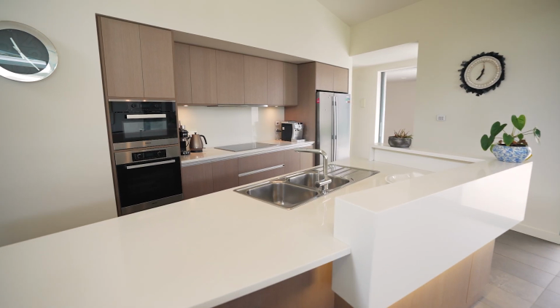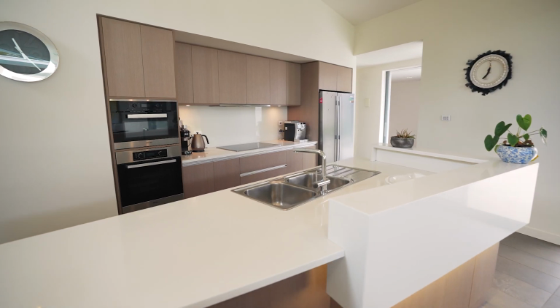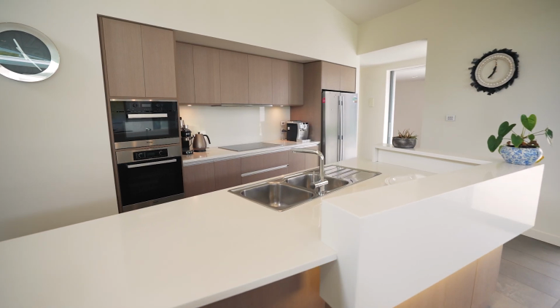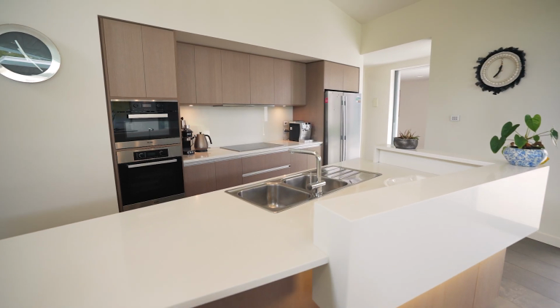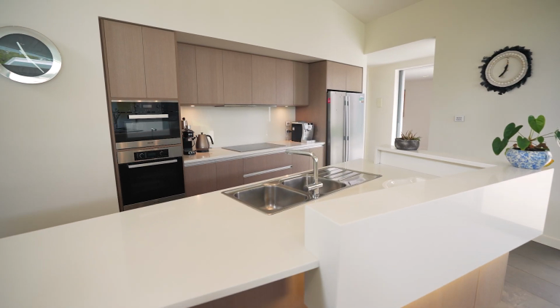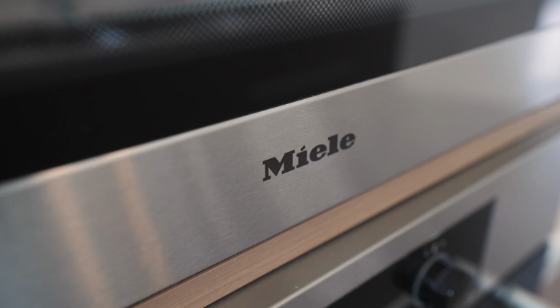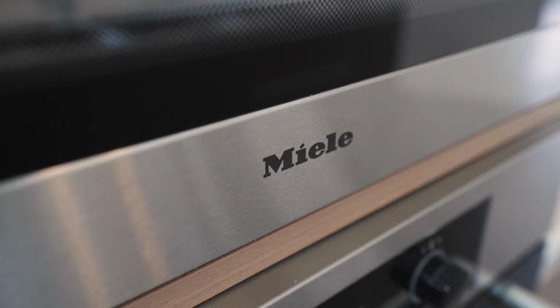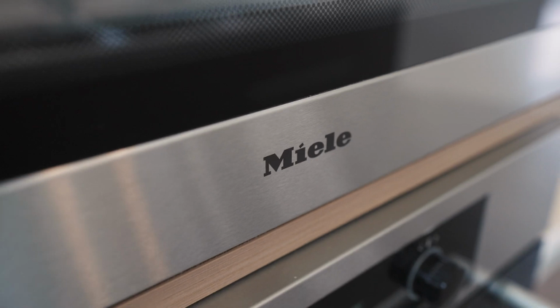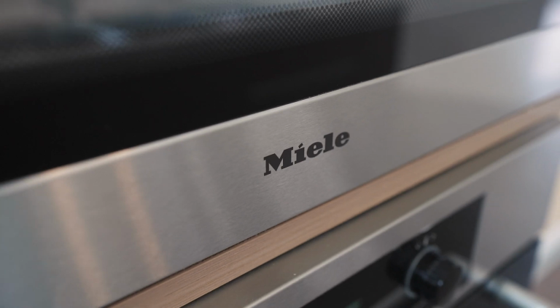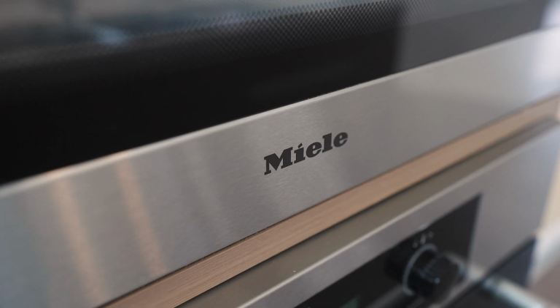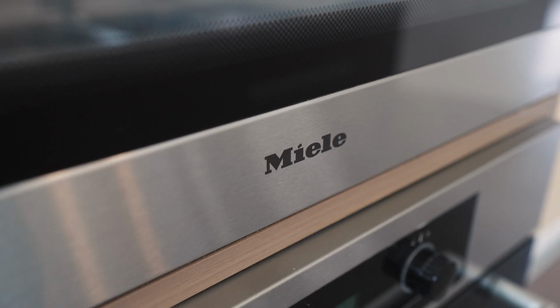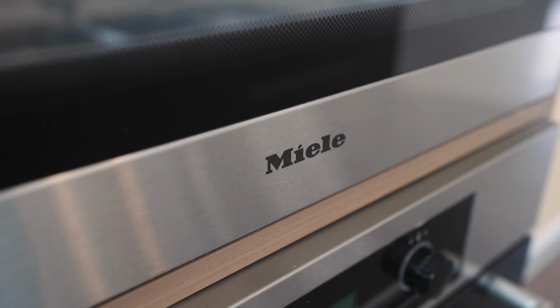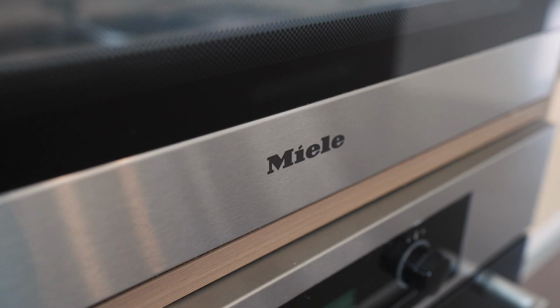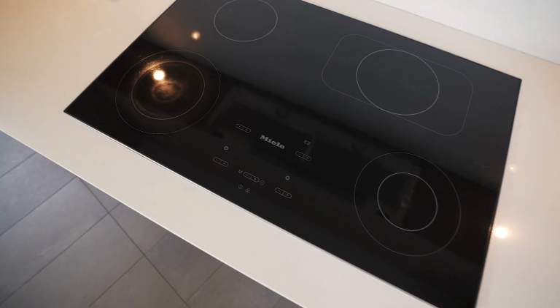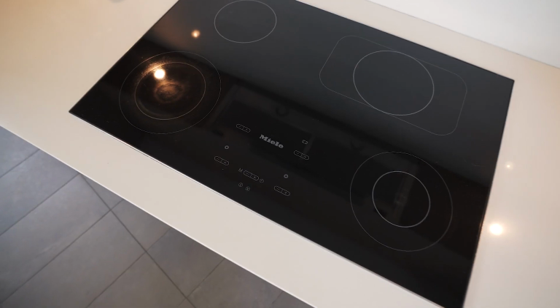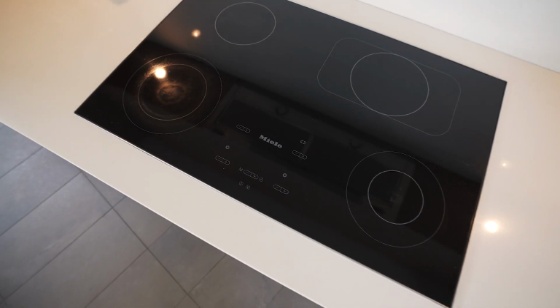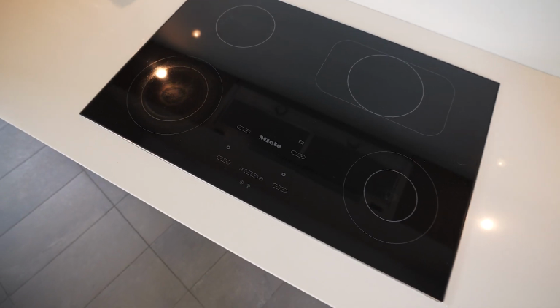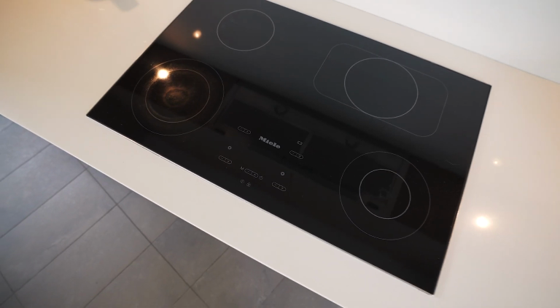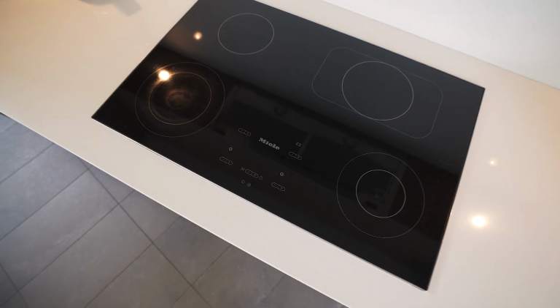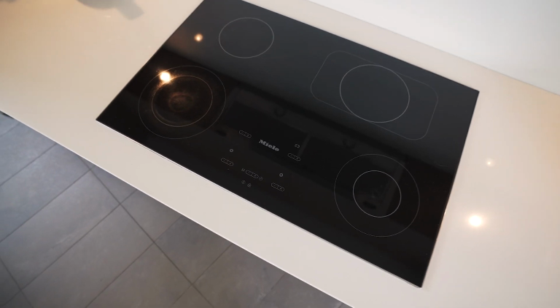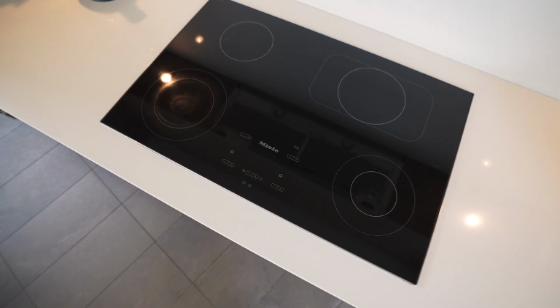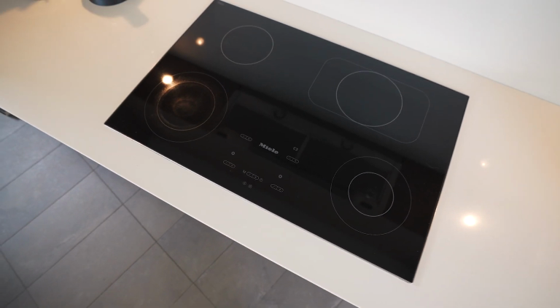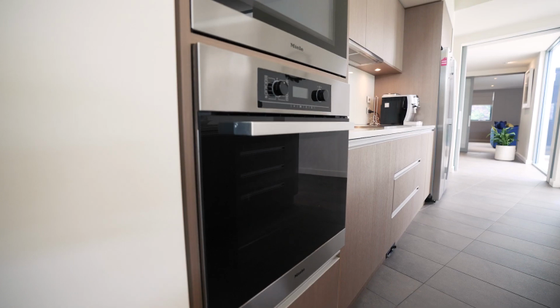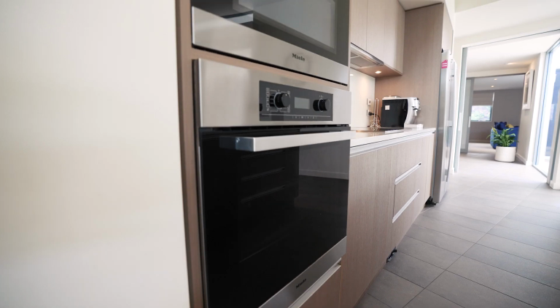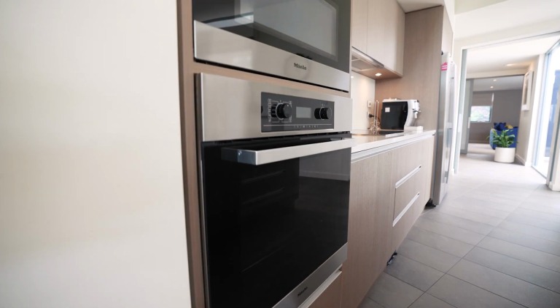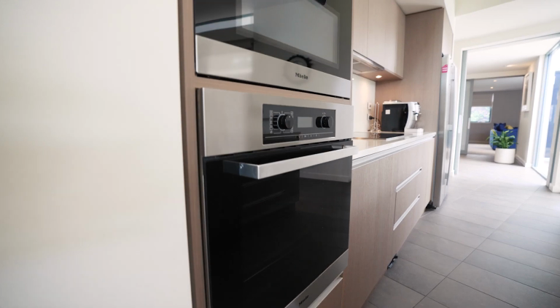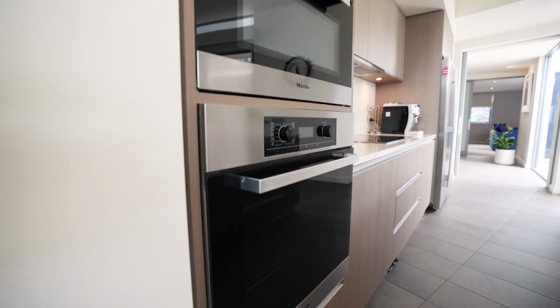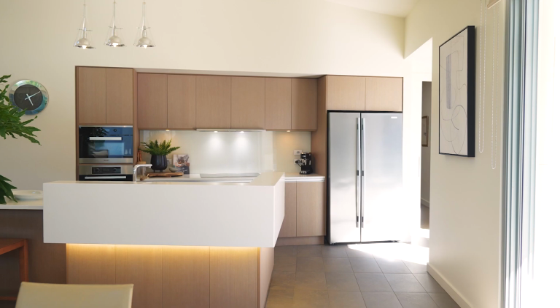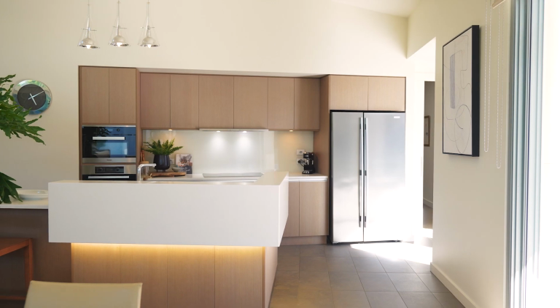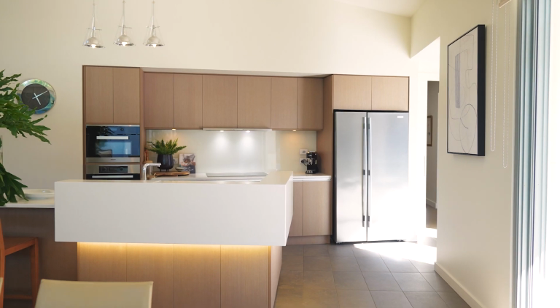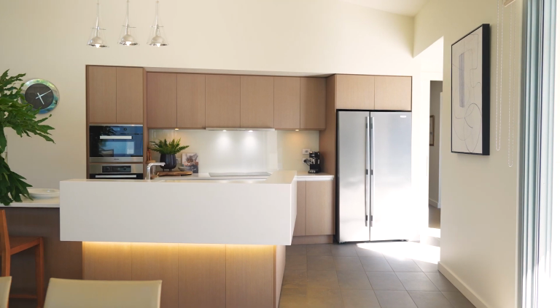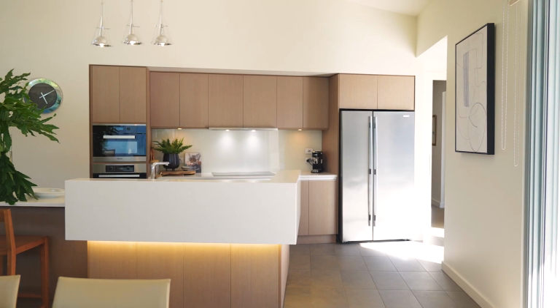Work your culinary magic in the chef's kitchen, with a suite of high-end Miele appliances.